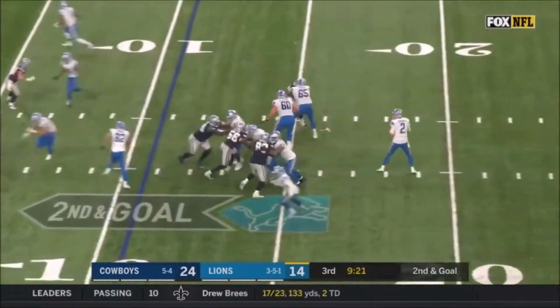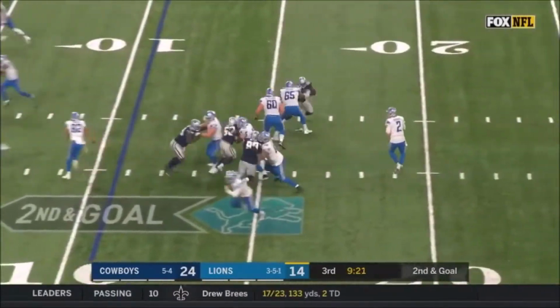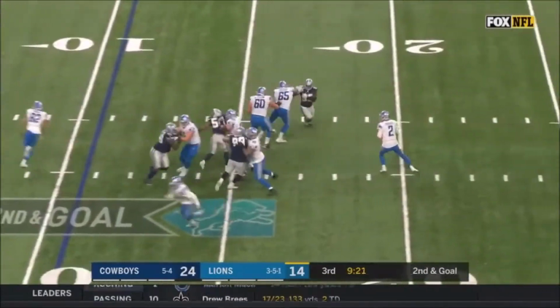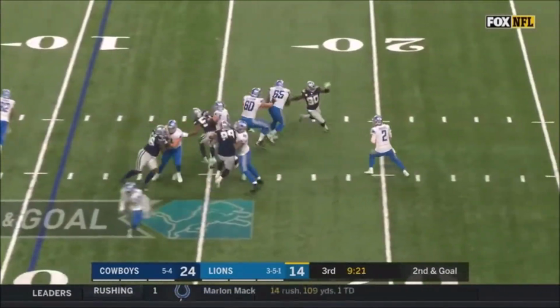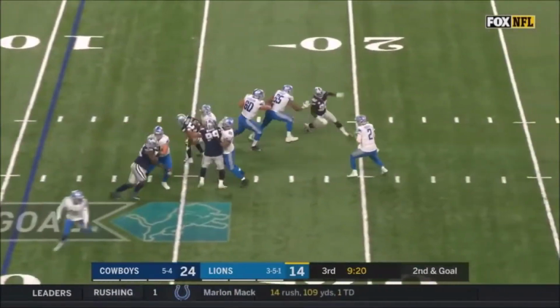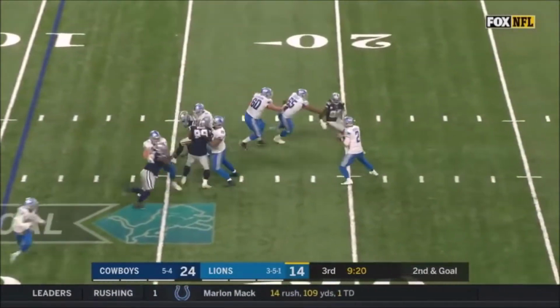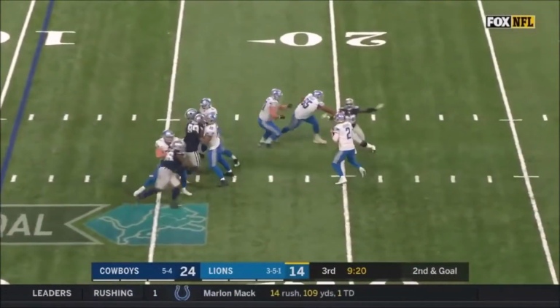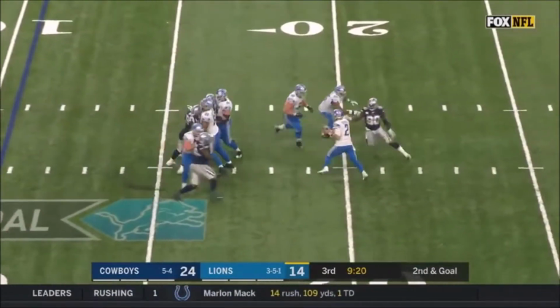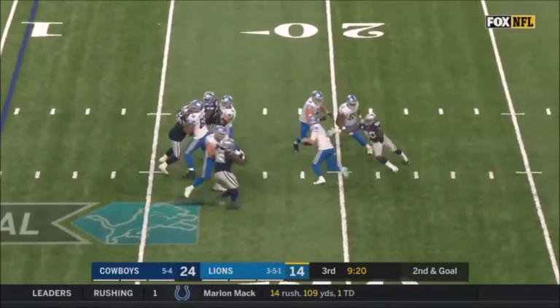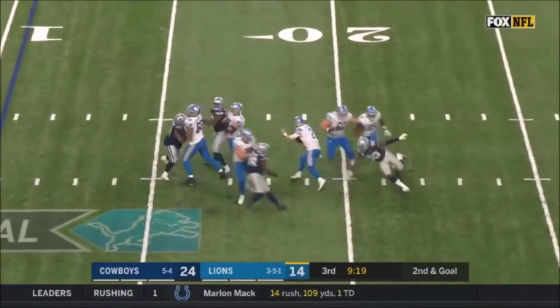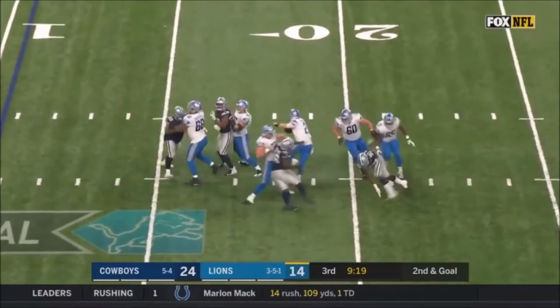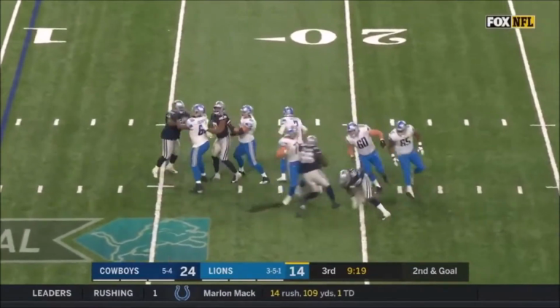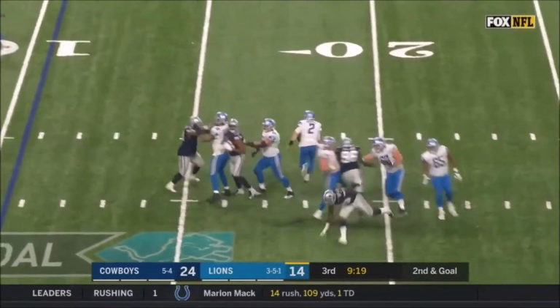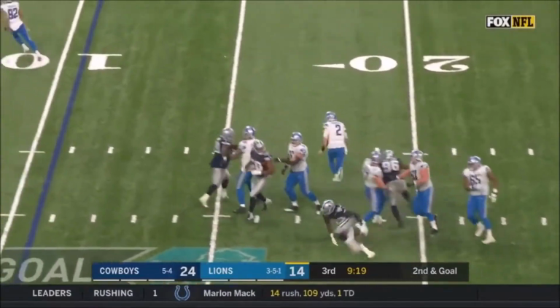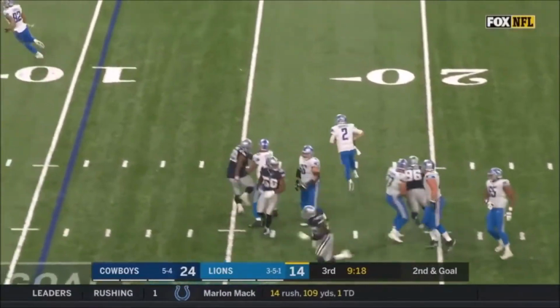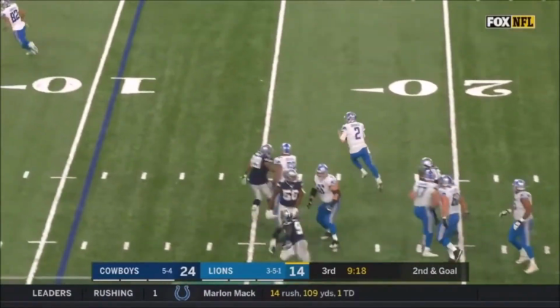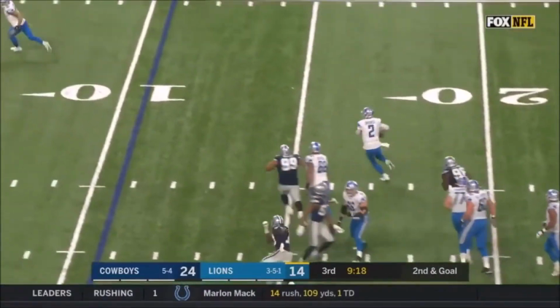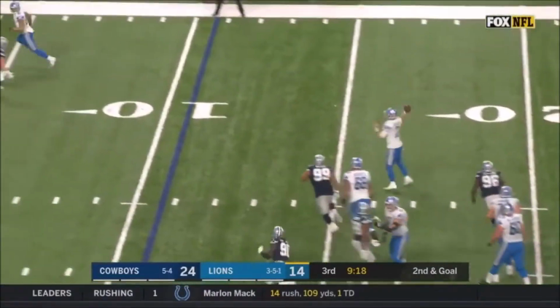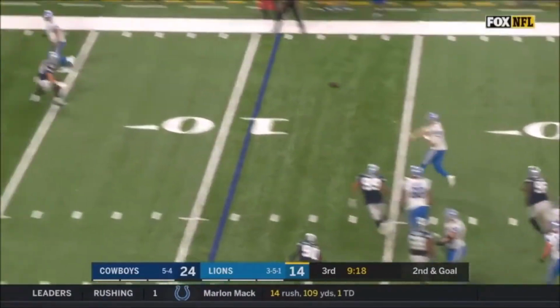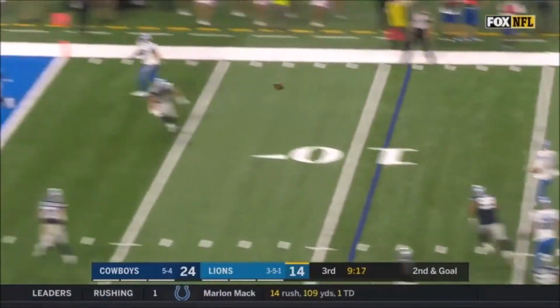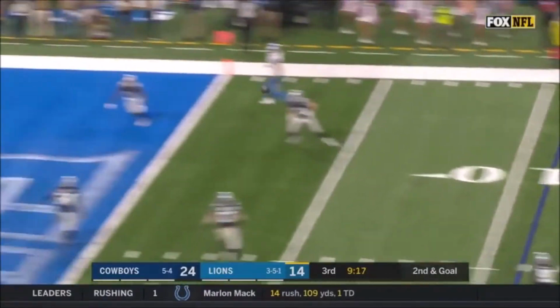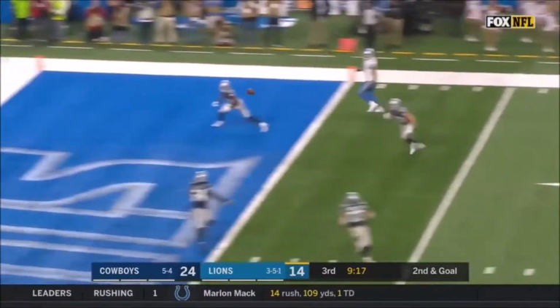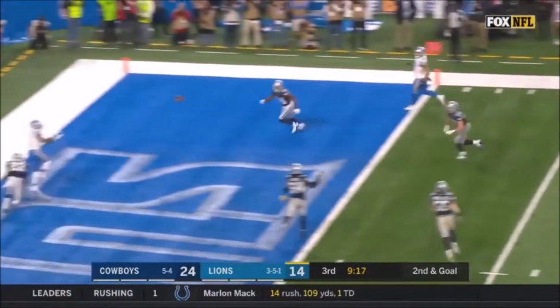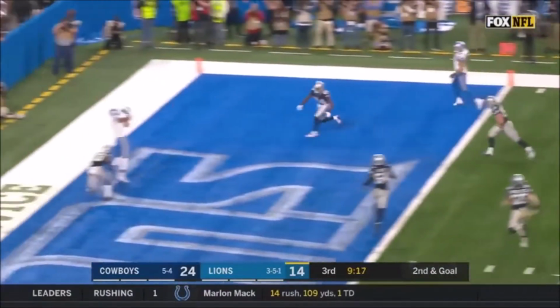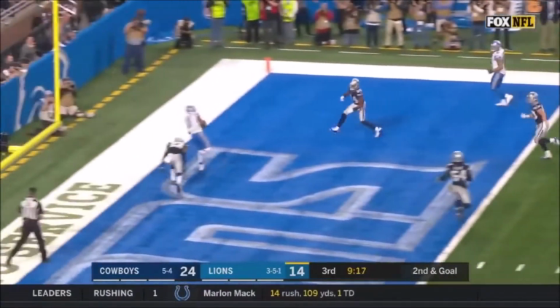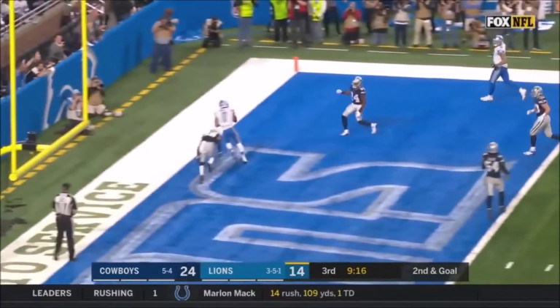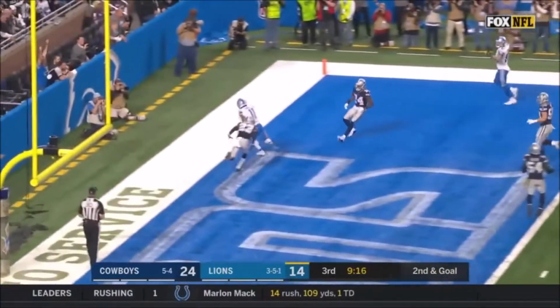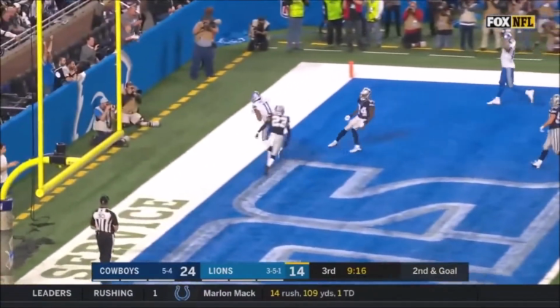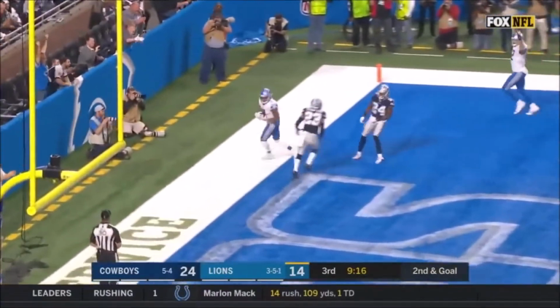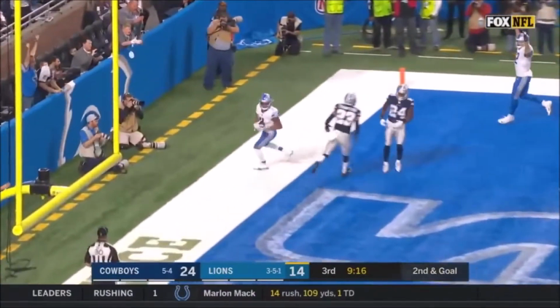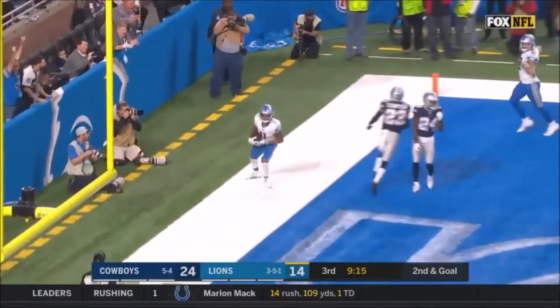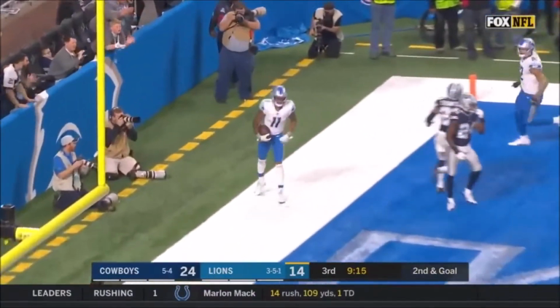Driscoll, late blitz coming. Now some pressure. Driscoll can run if he wants. Throws on the run. It's caught for the touchdown.